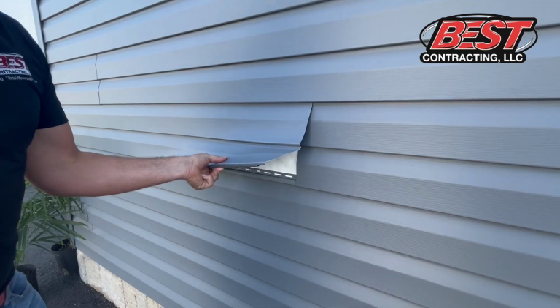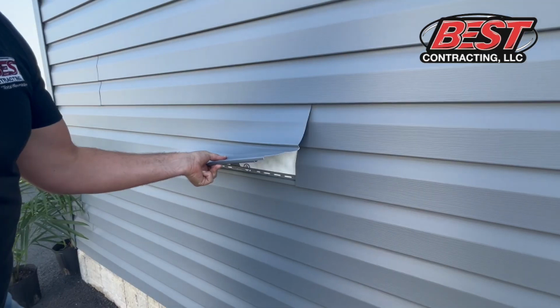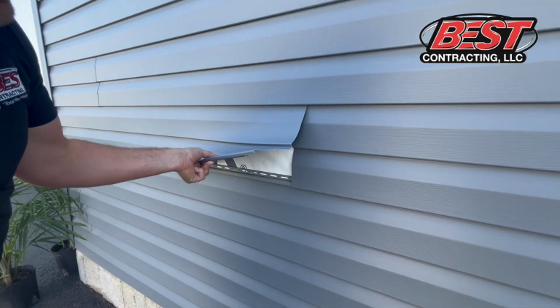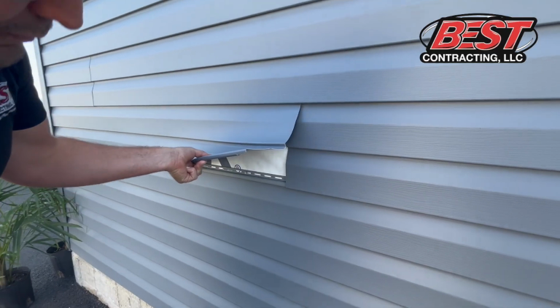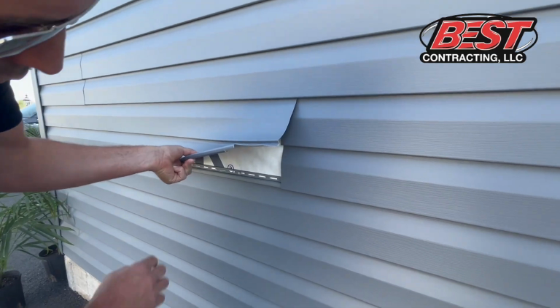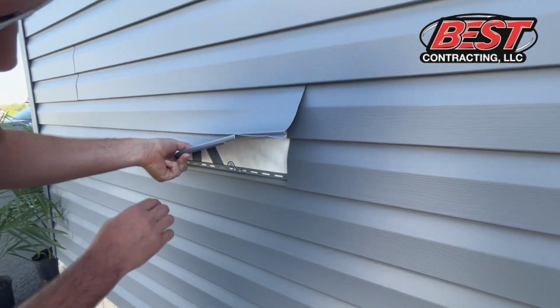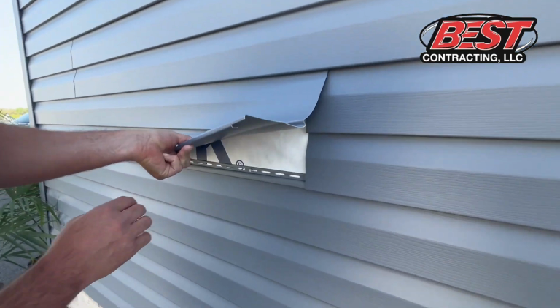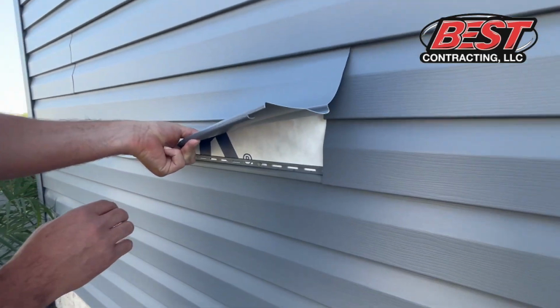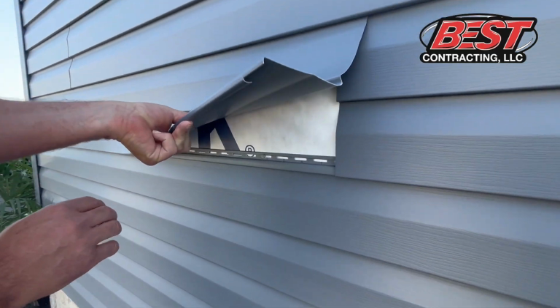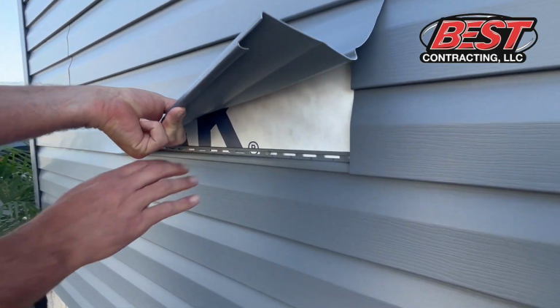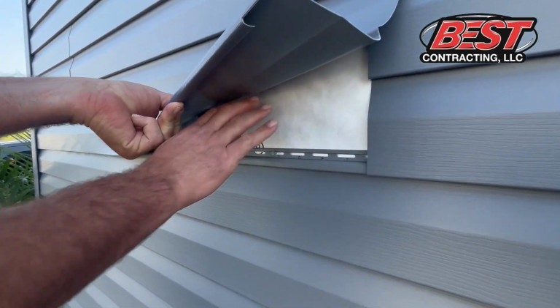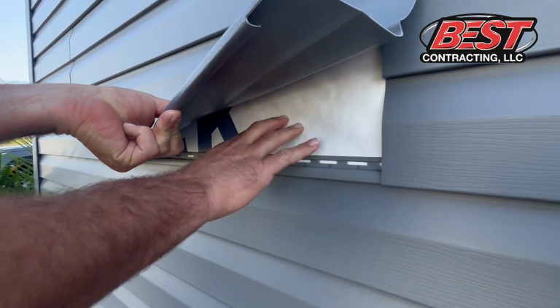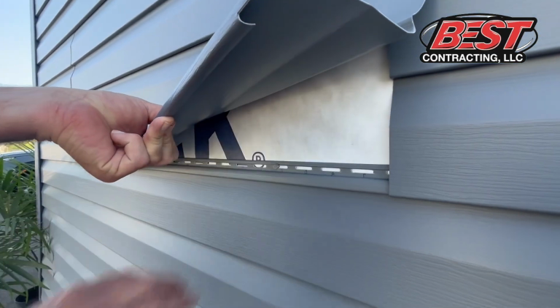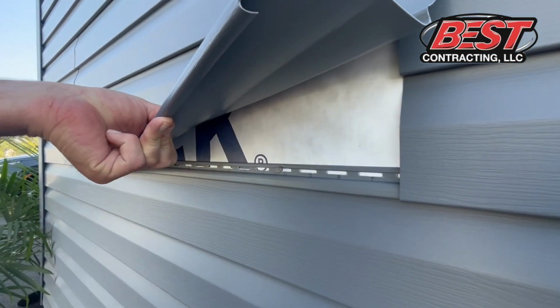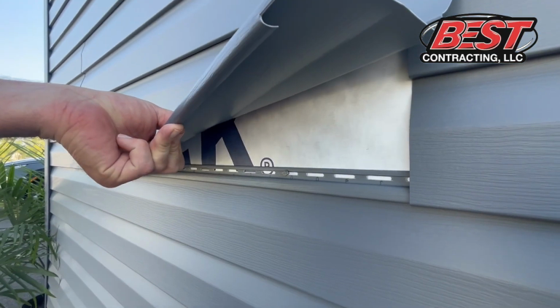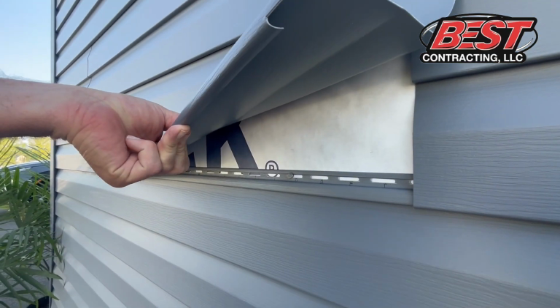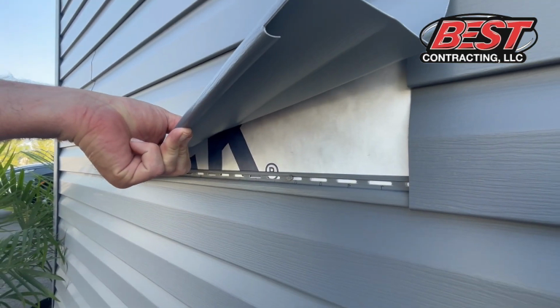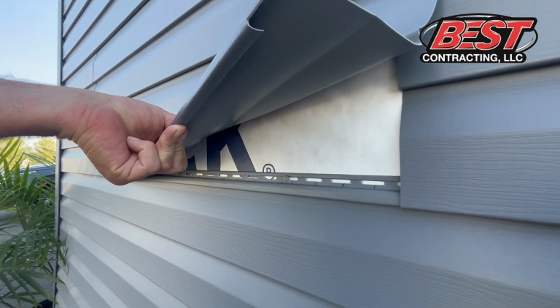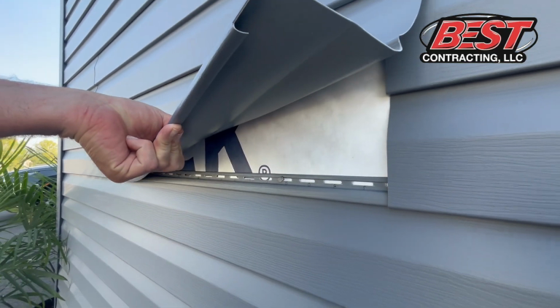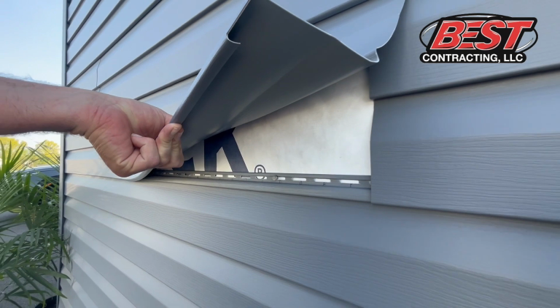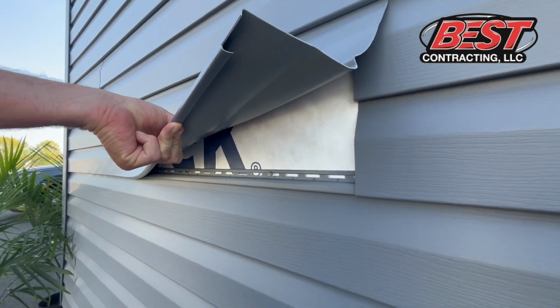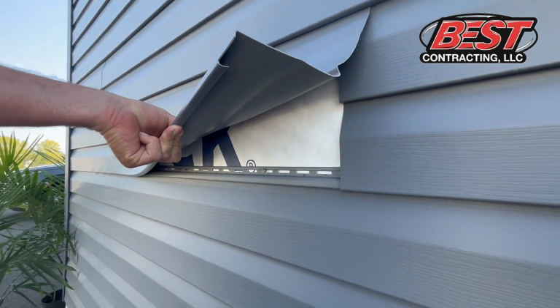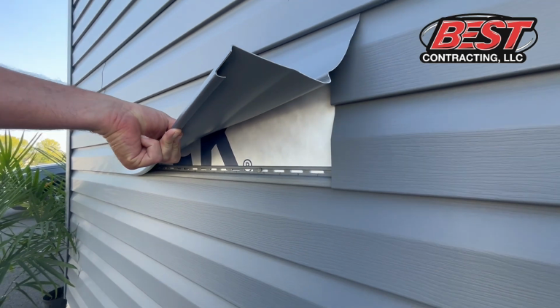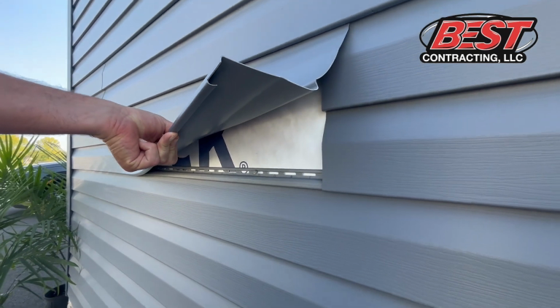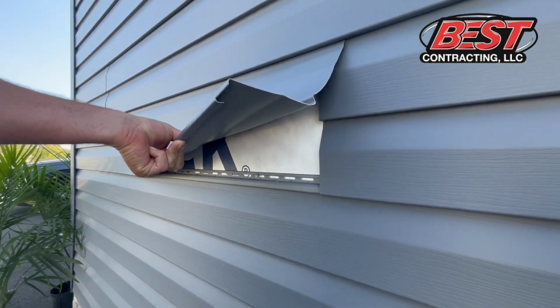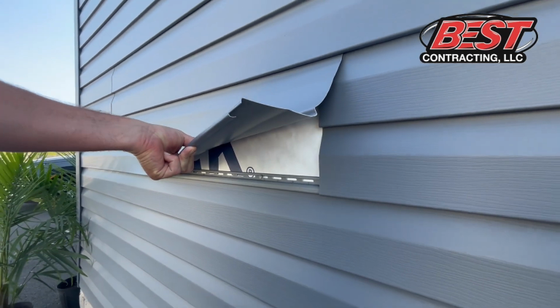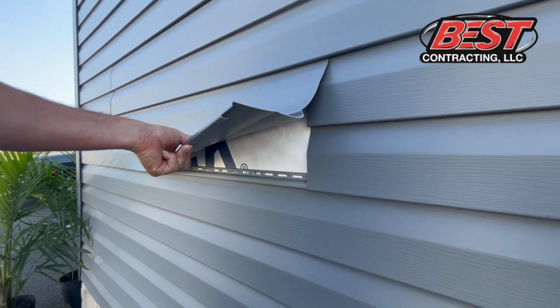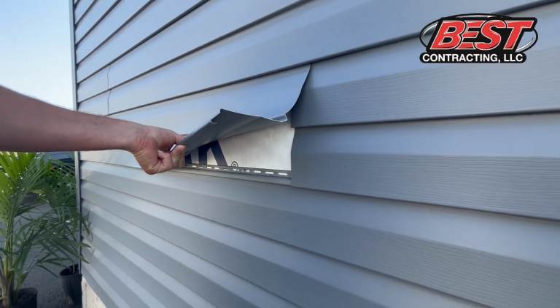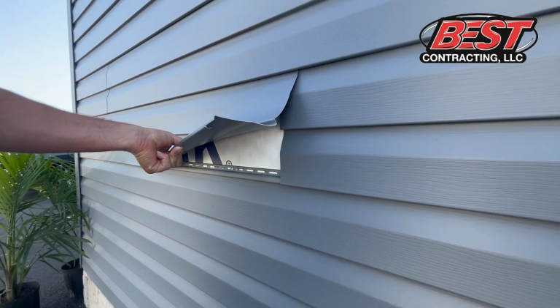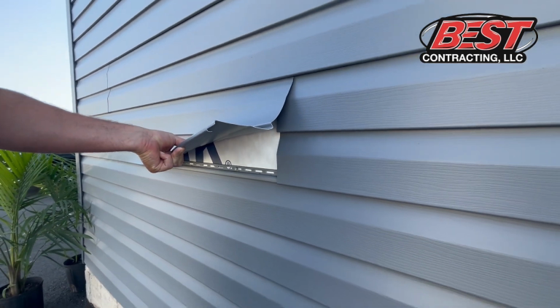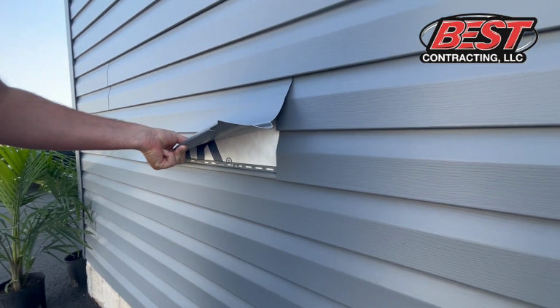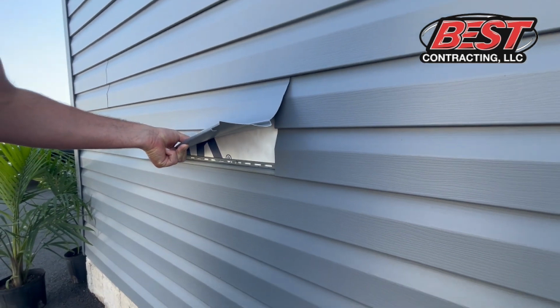Also very important is what you can't see. You want to make sure that the contractor installs a really good weather barrier and tapes all the seams.